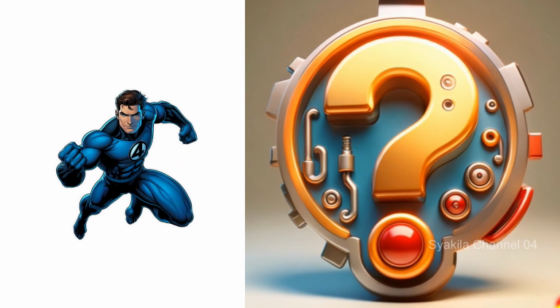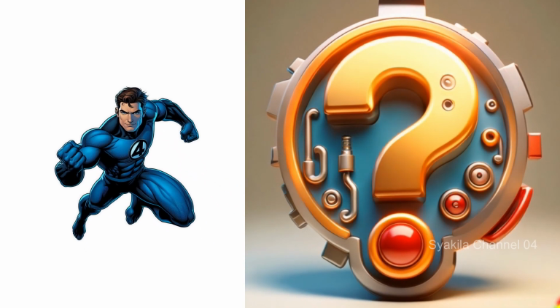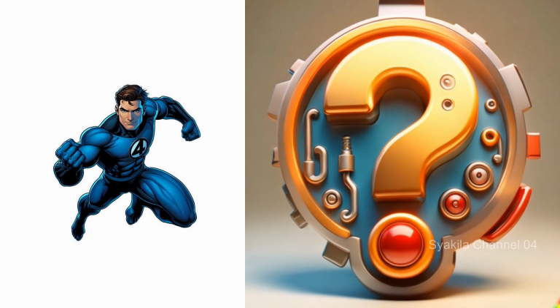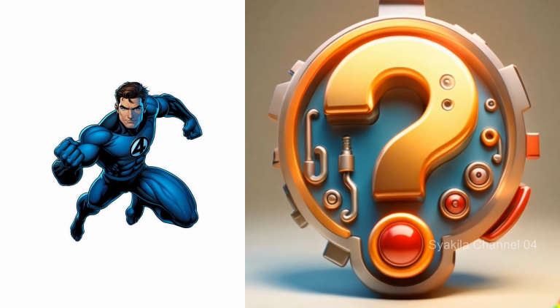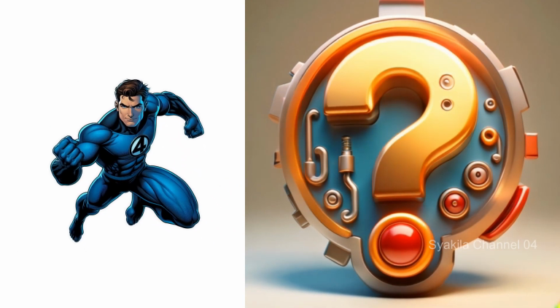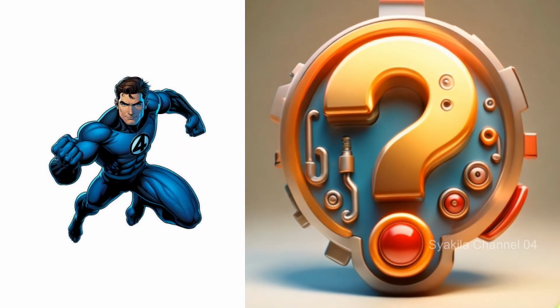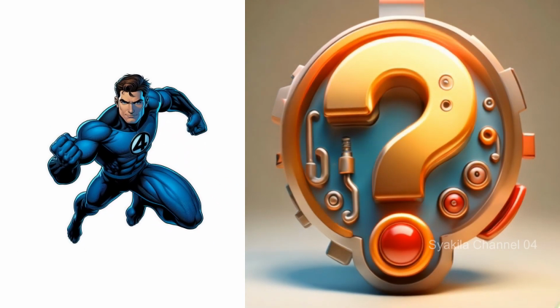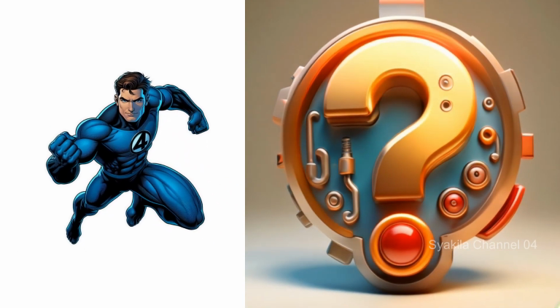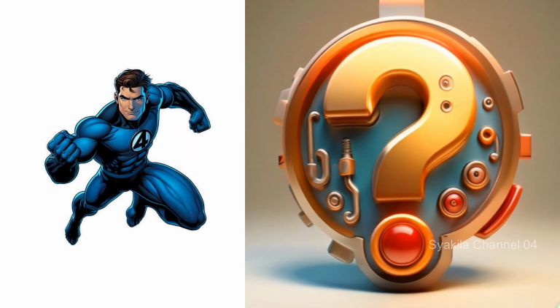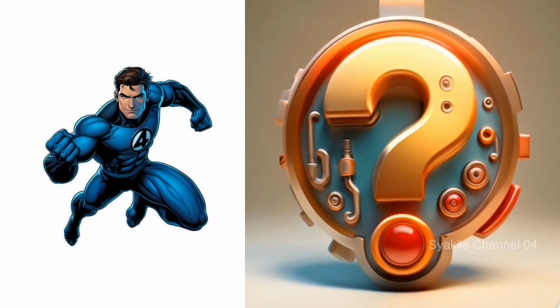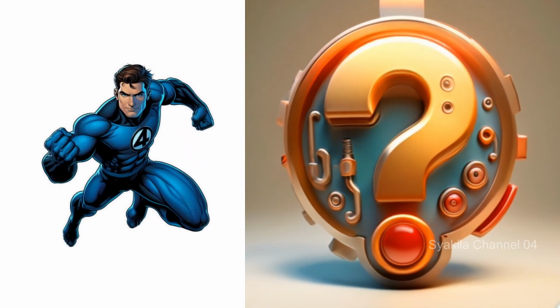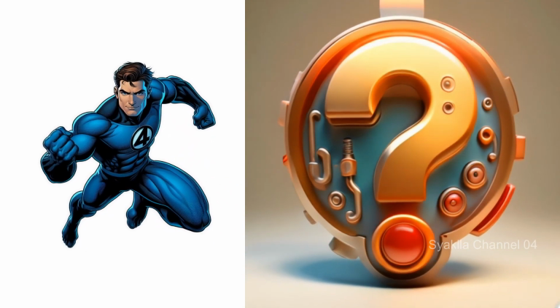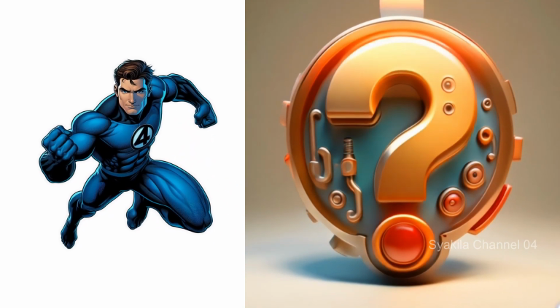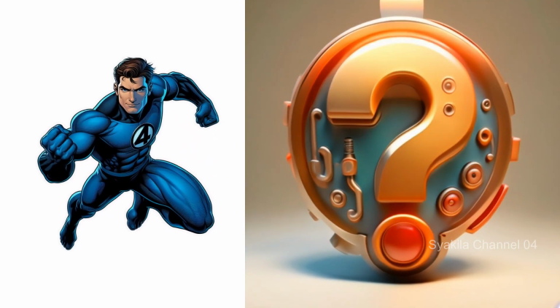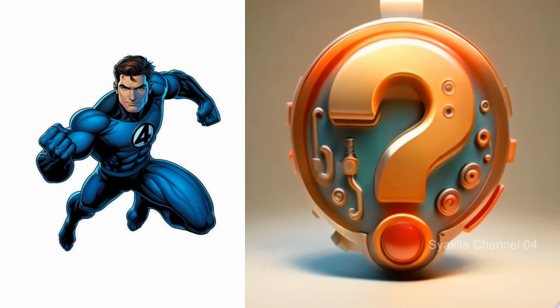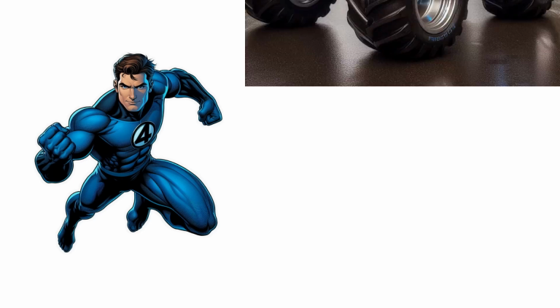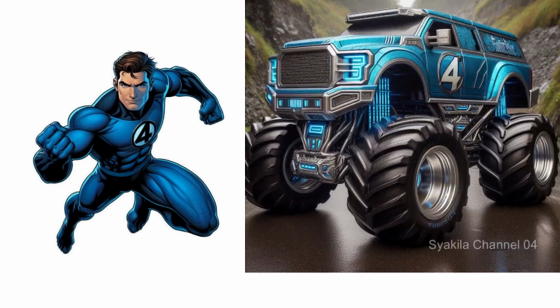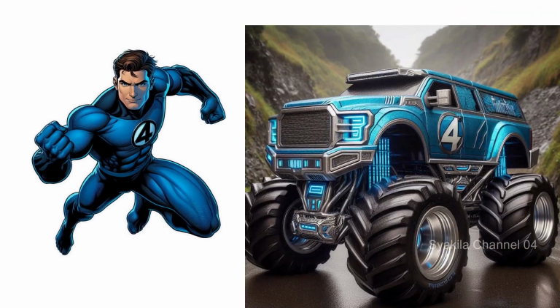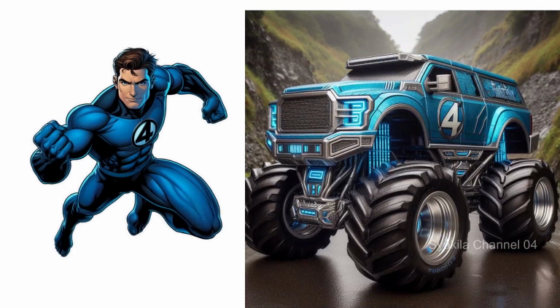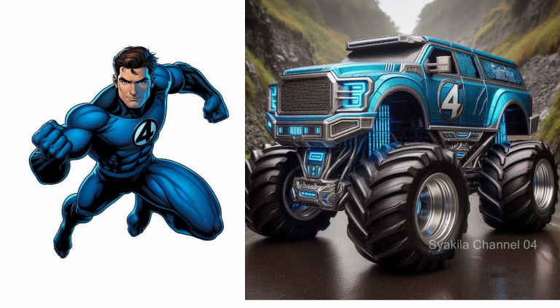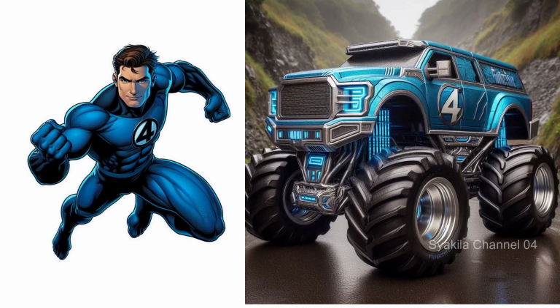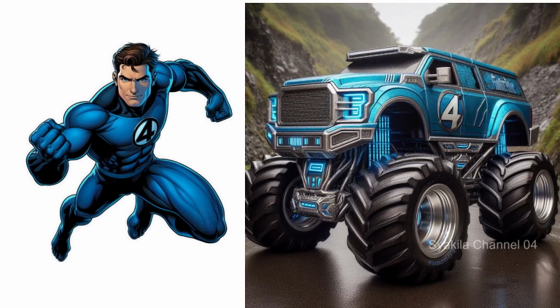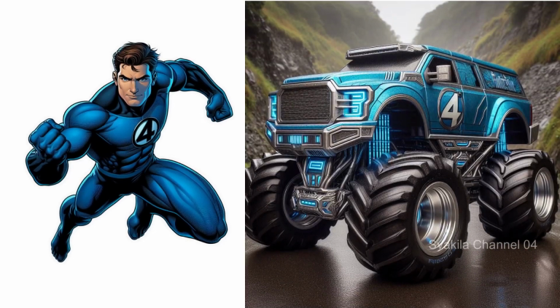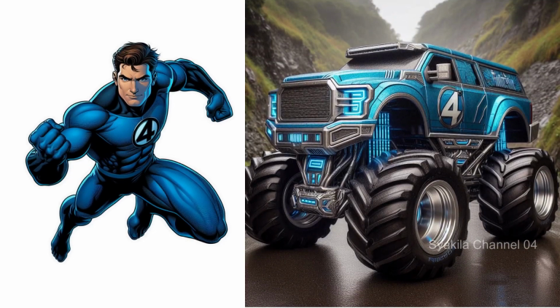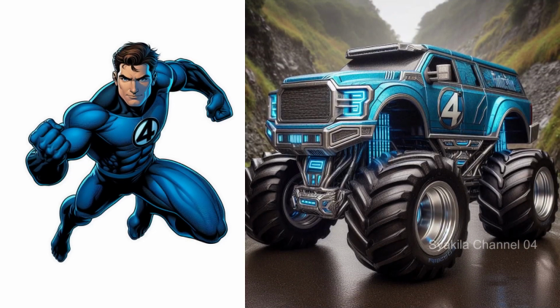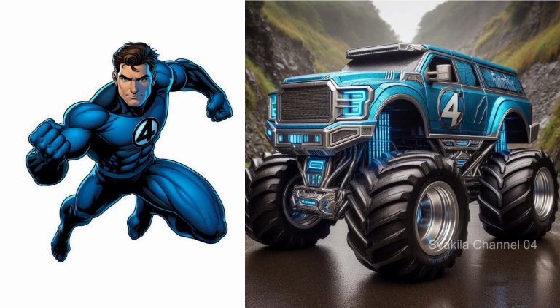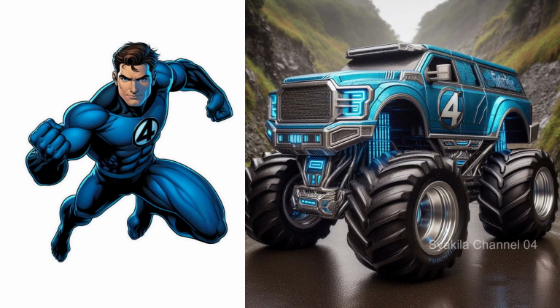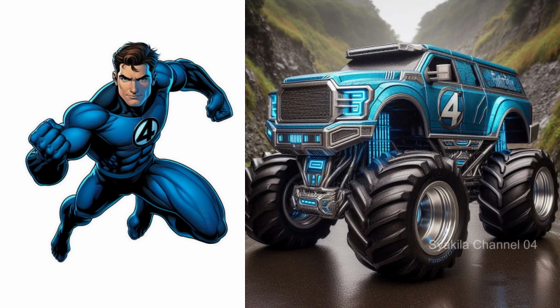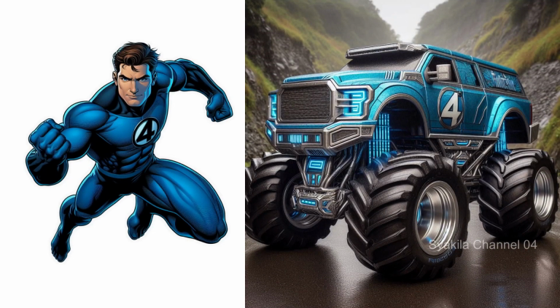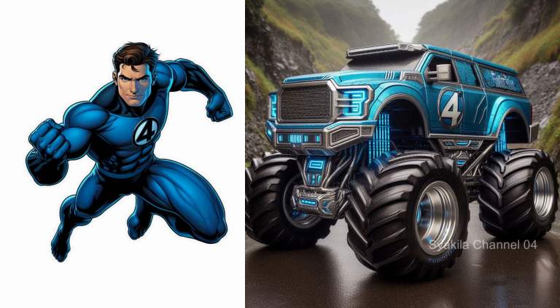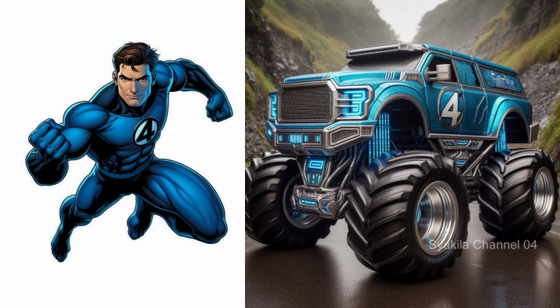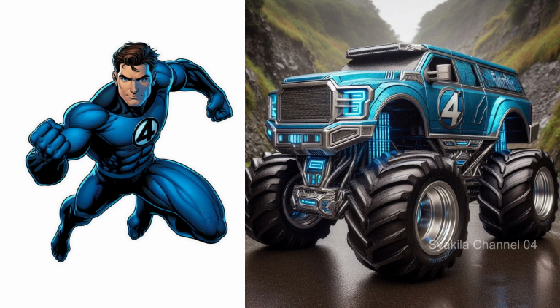Mr. Fantastic. The number 4 is always attached.